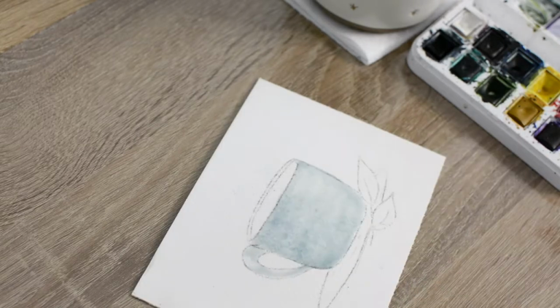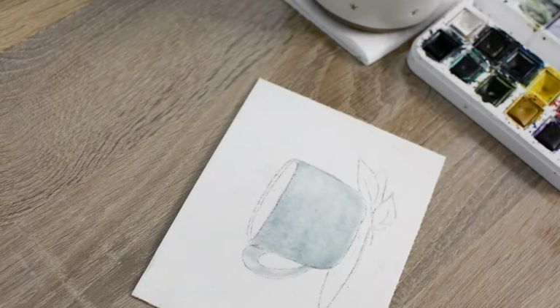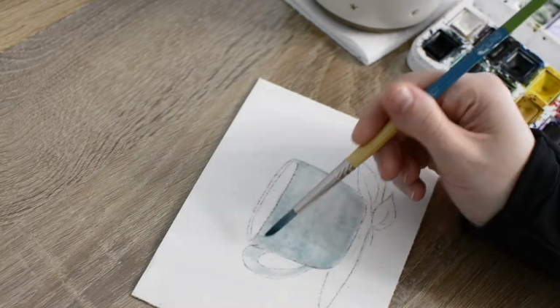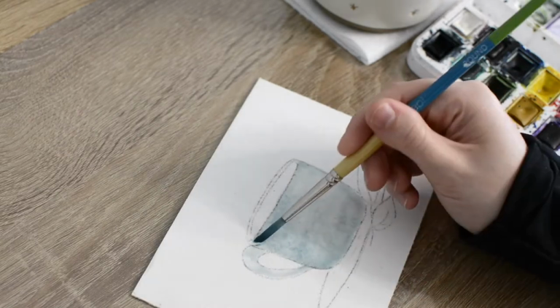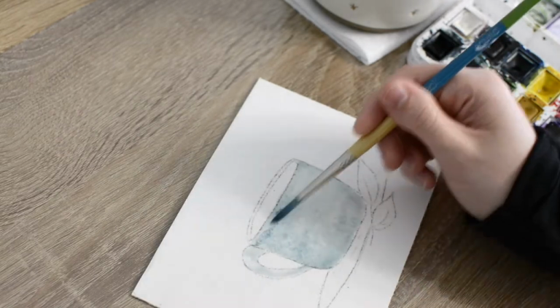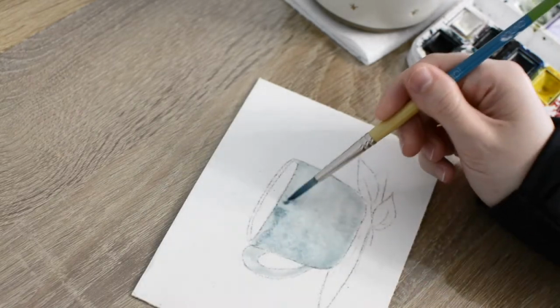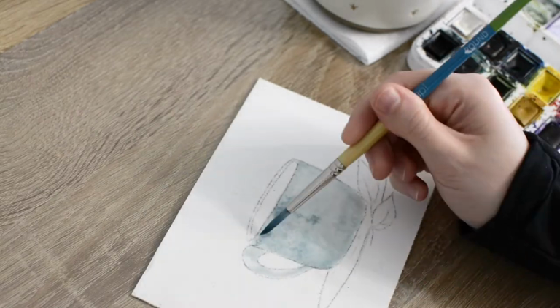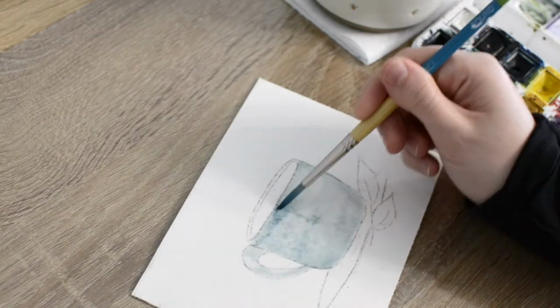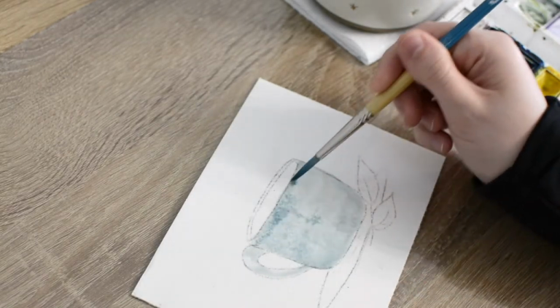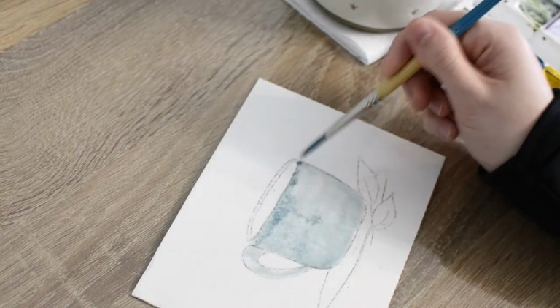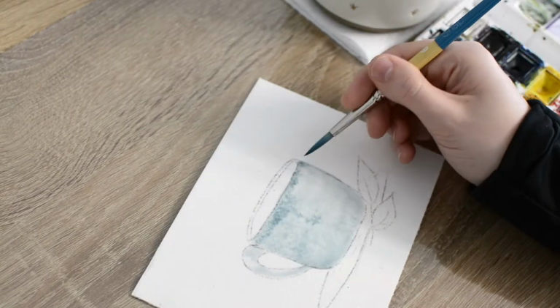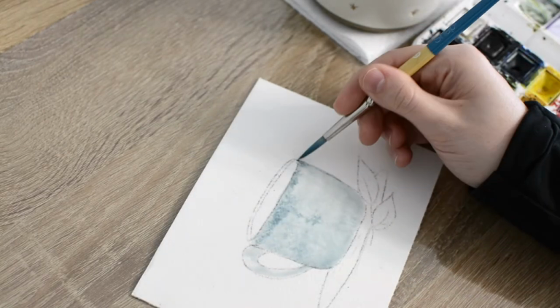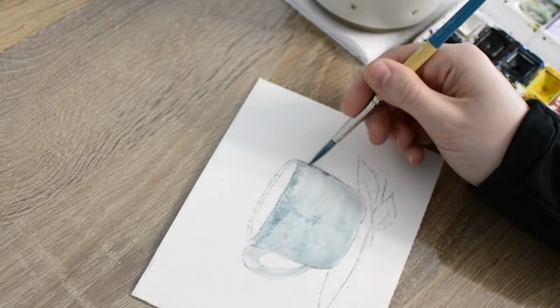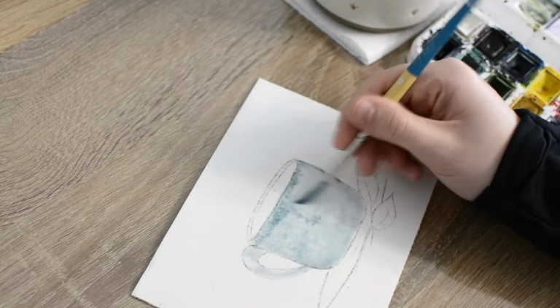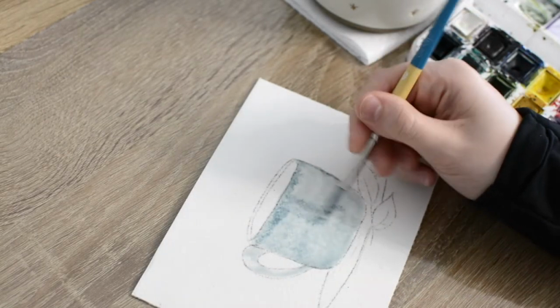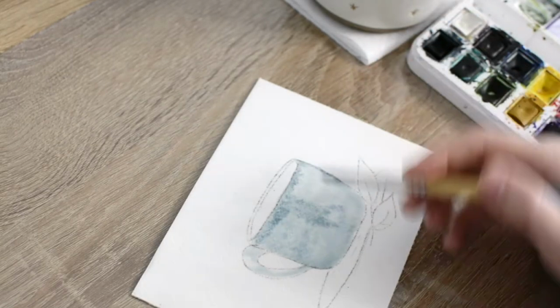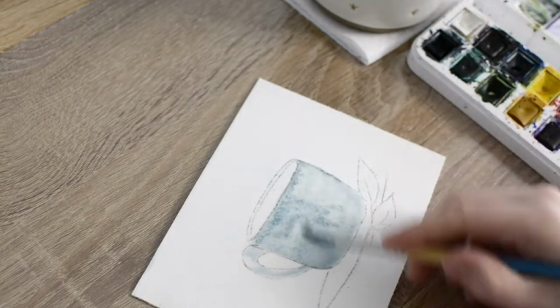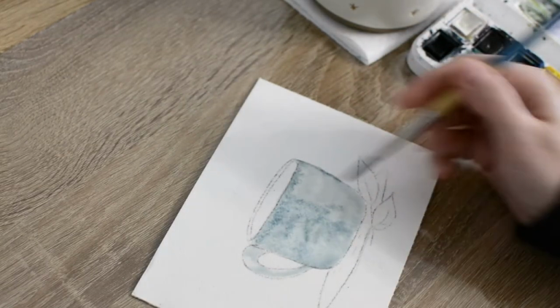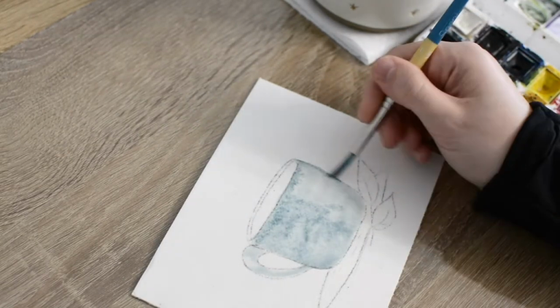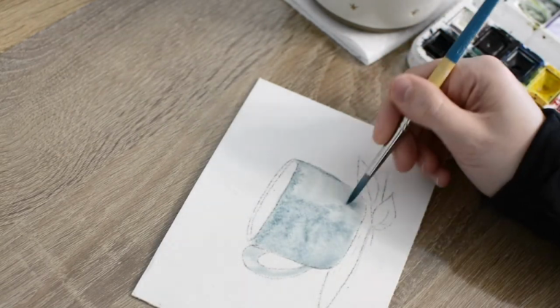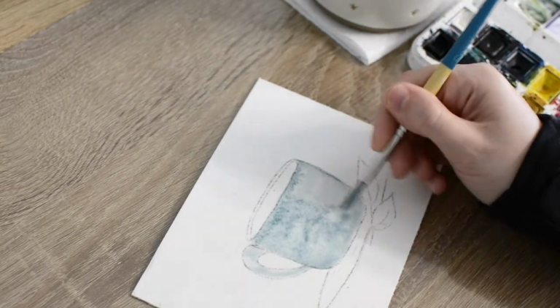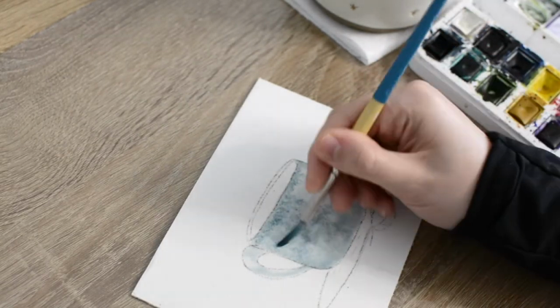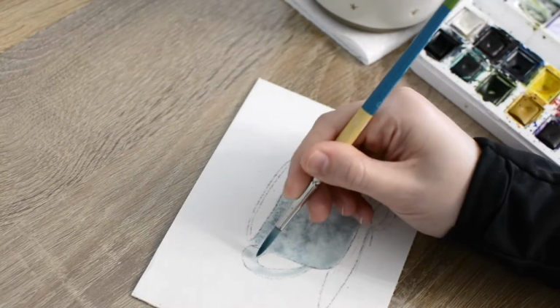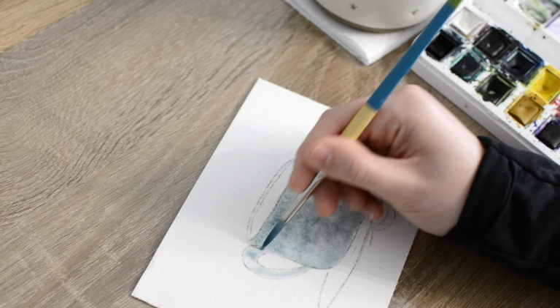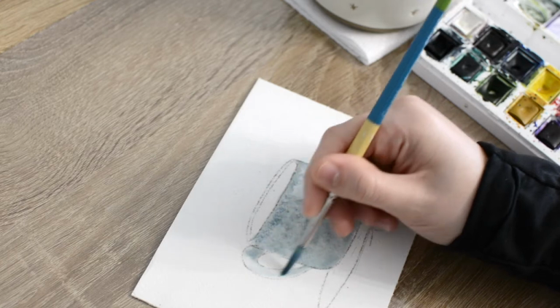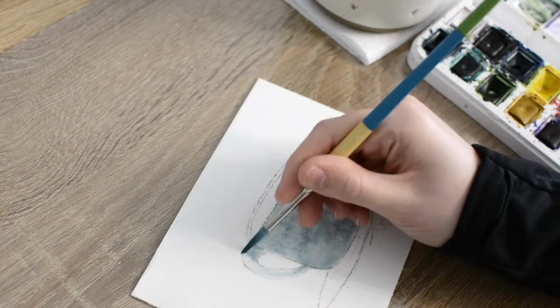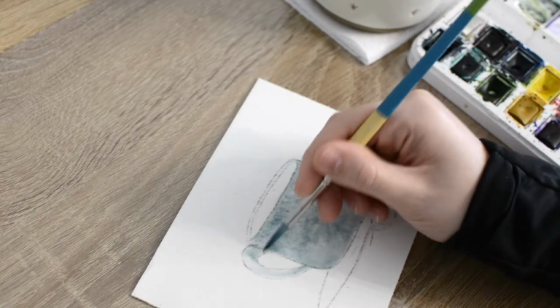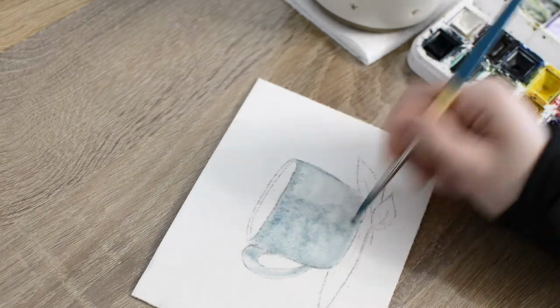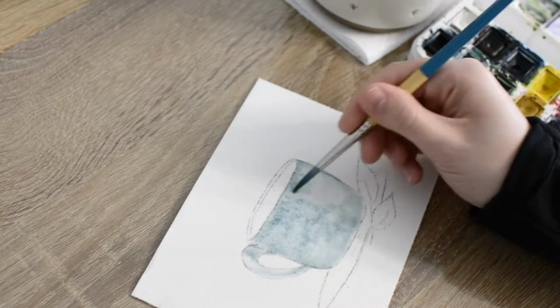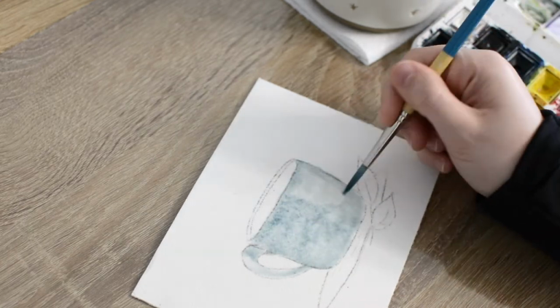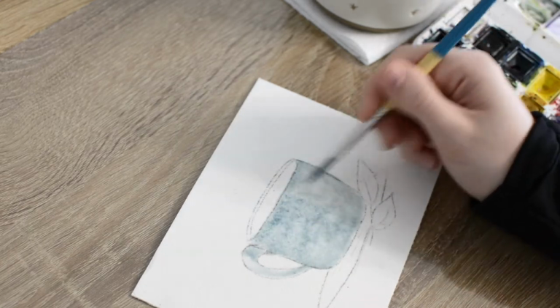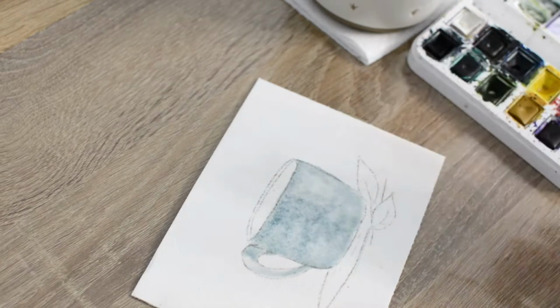I will have all of the specific paint colors that I used for this painting listed over on my blog. I will have the link in the description box below if you would like to check that out.